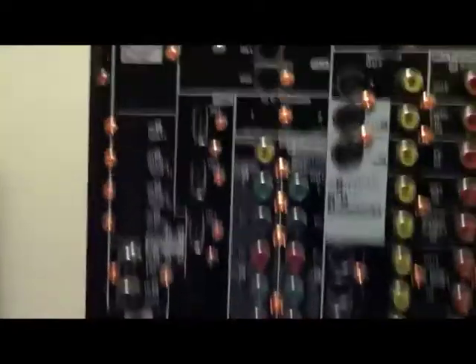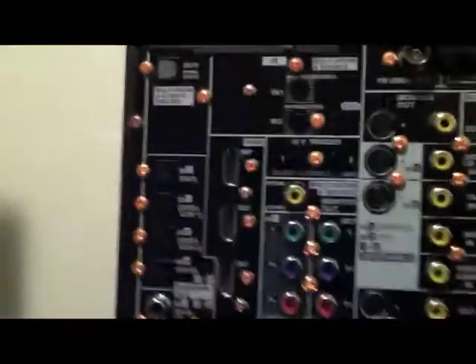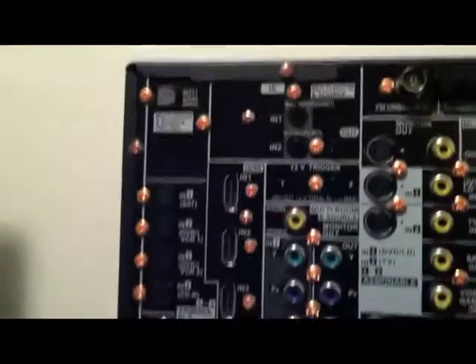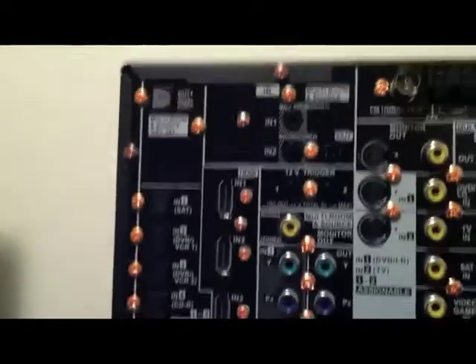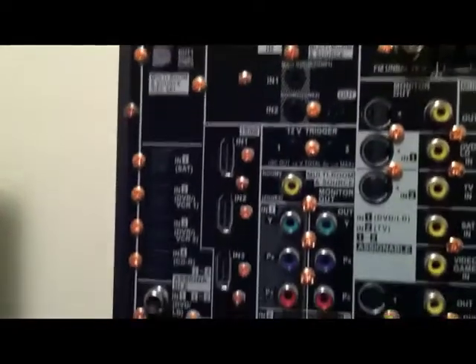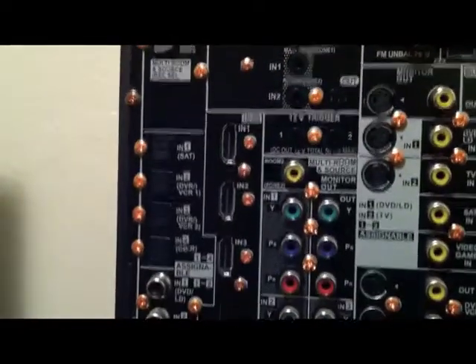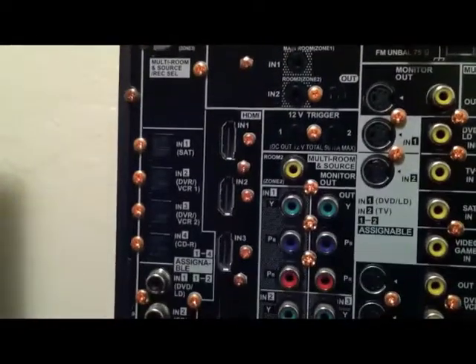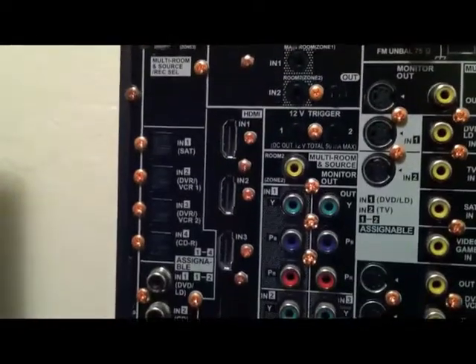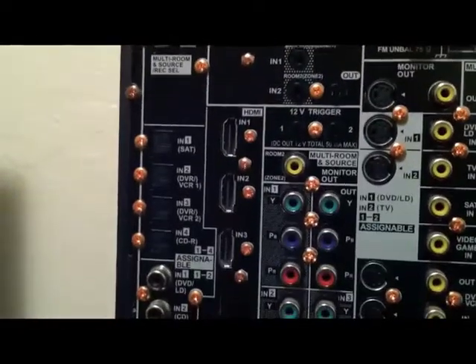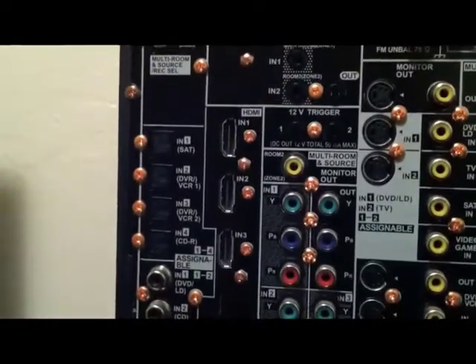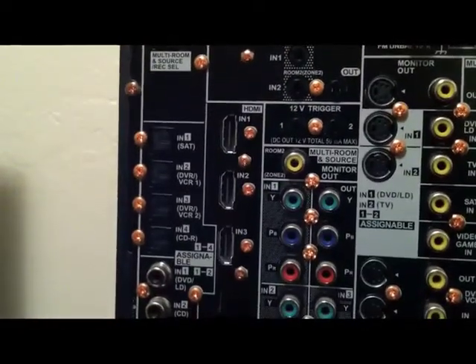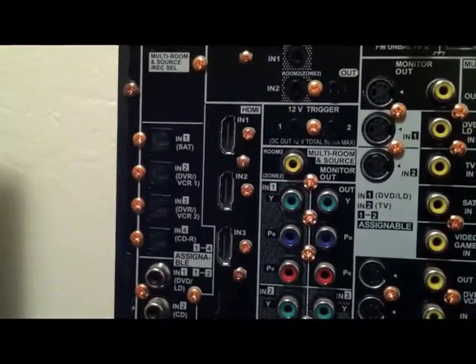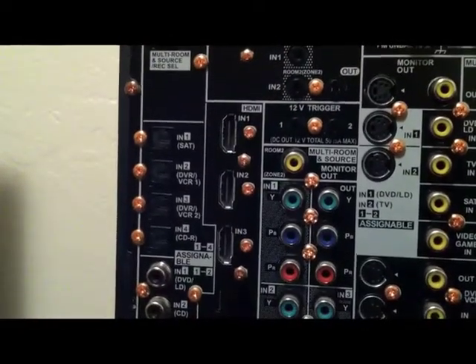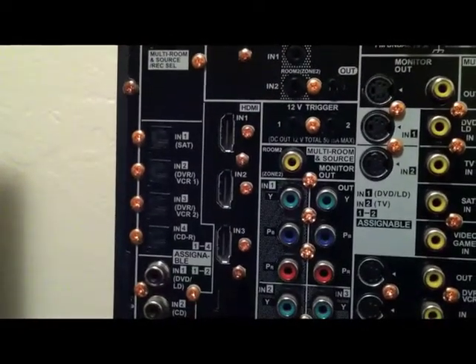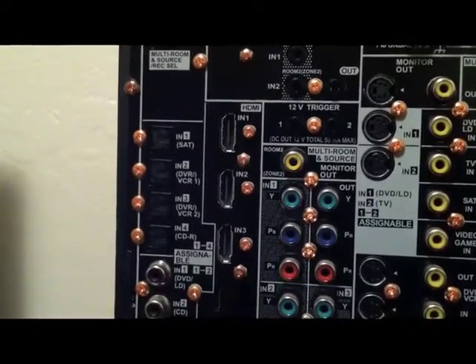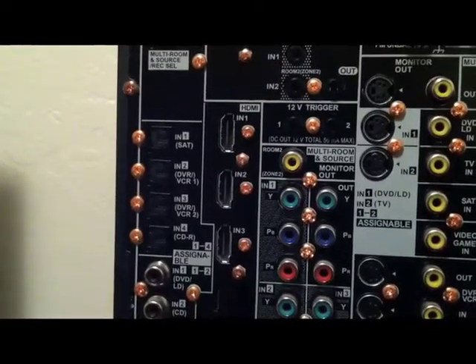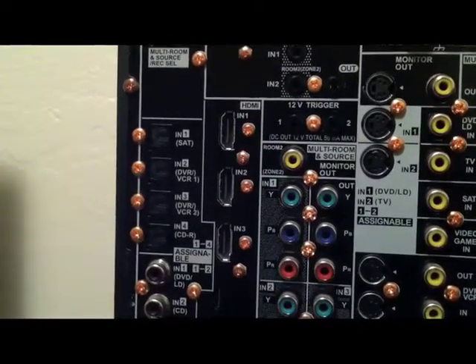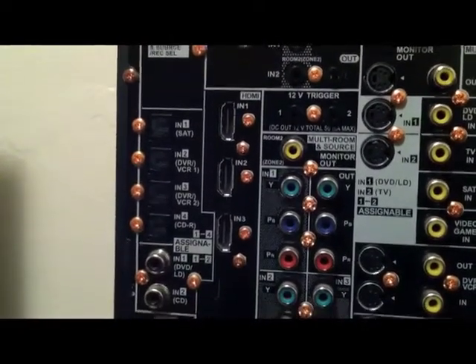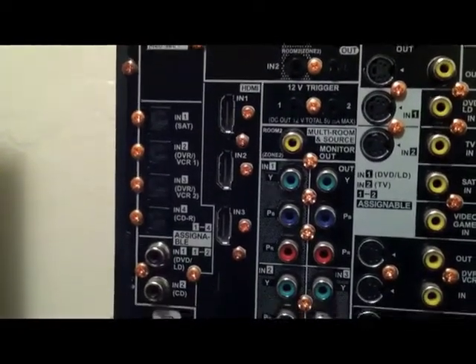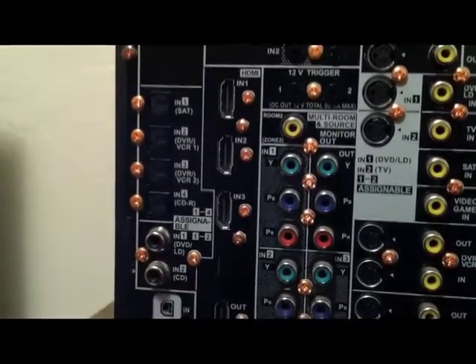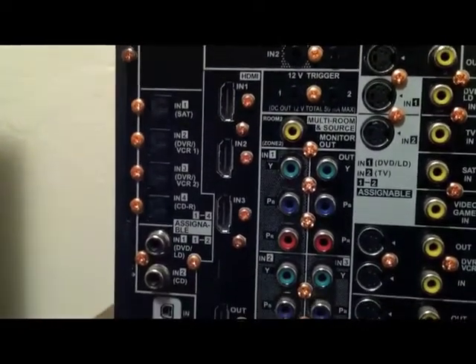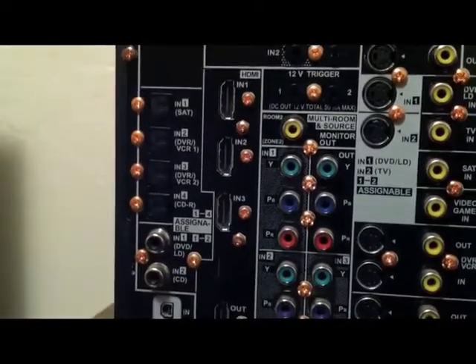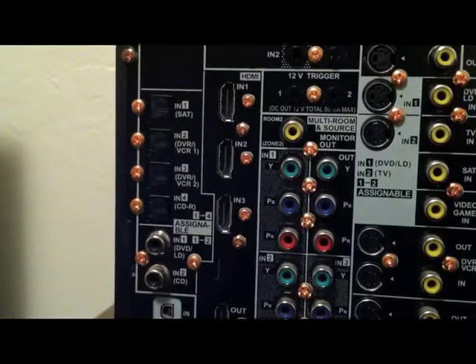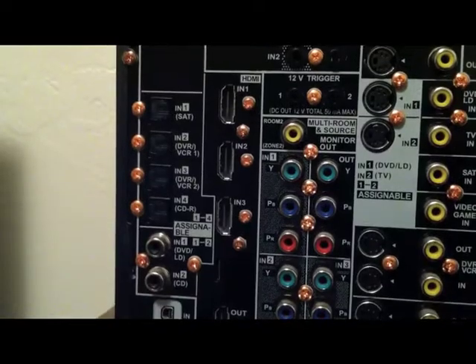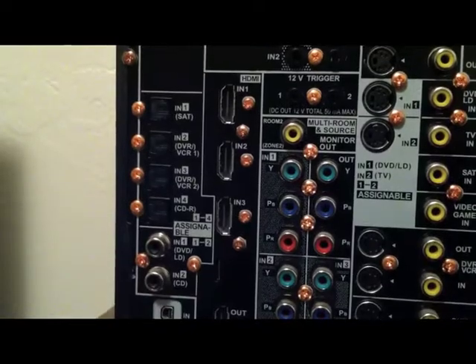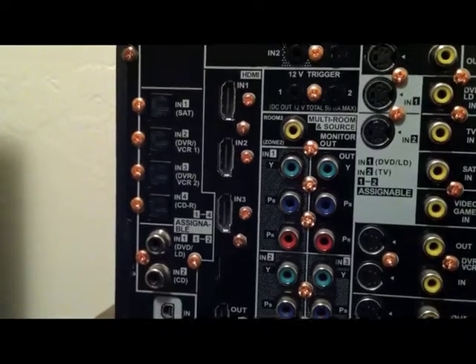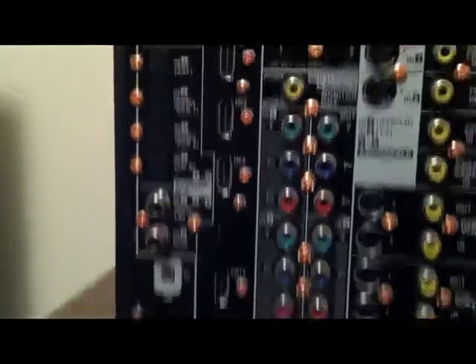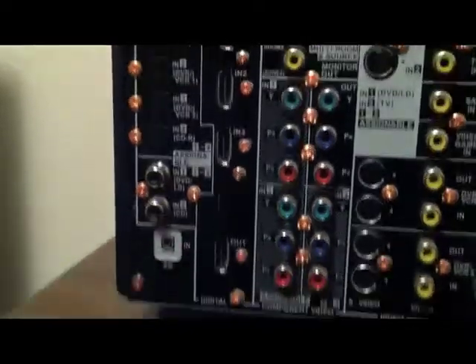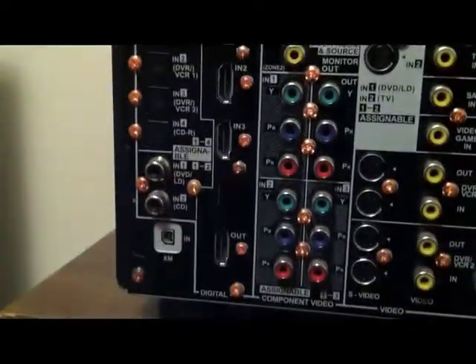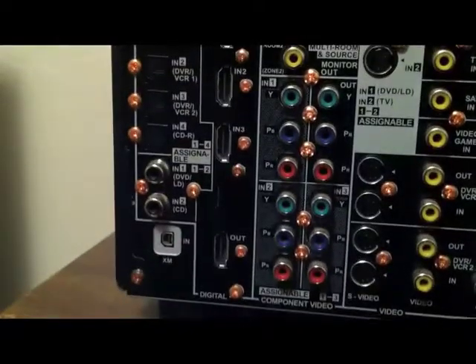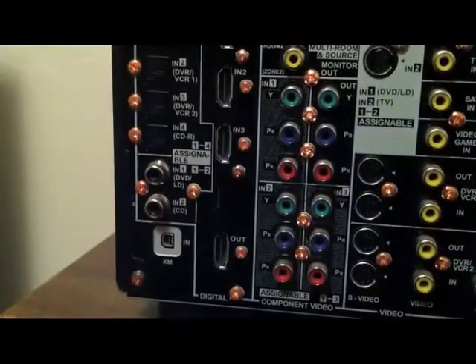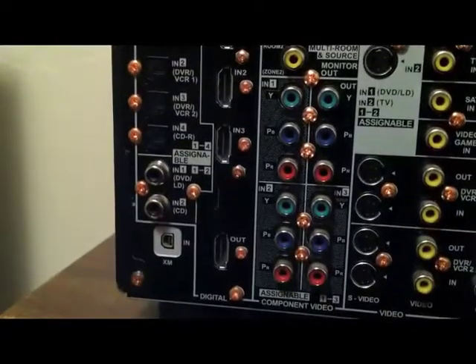Right here you see you have the HDMIs. There's one, two, three HDMI ins and there's one output.